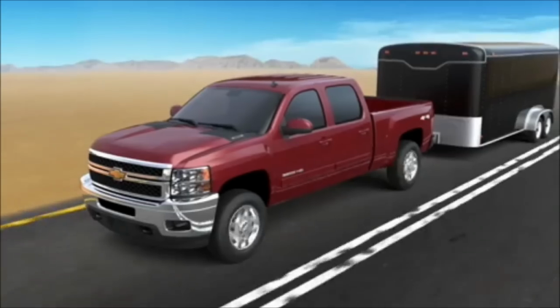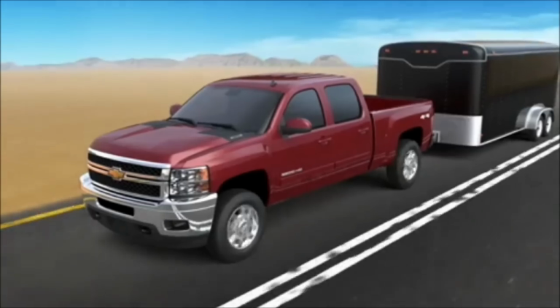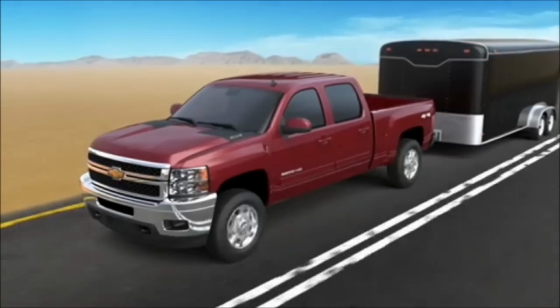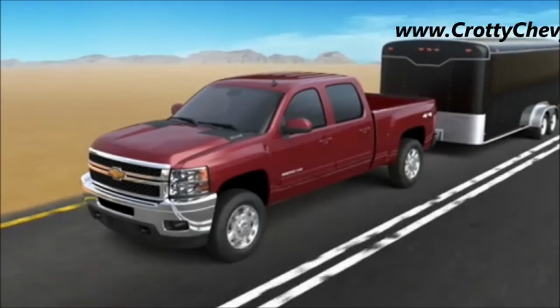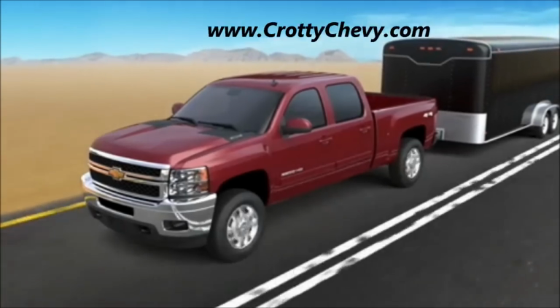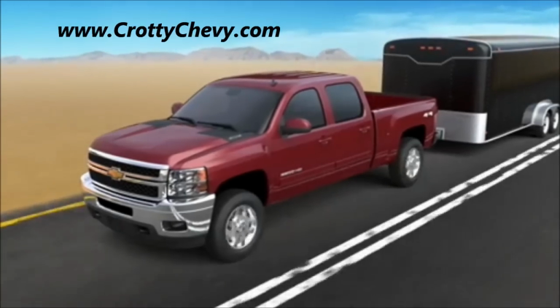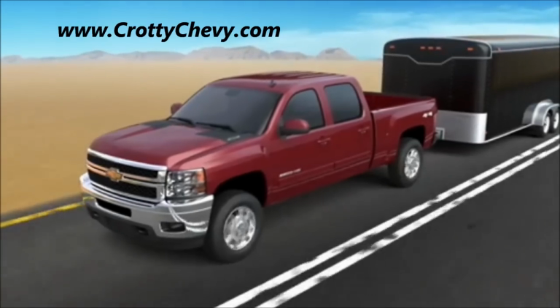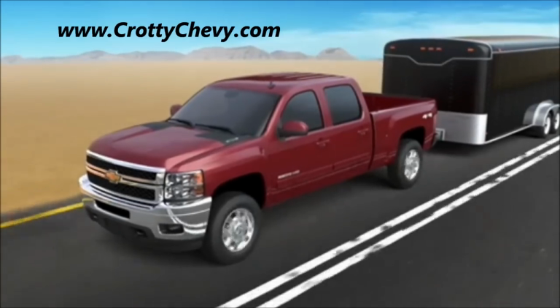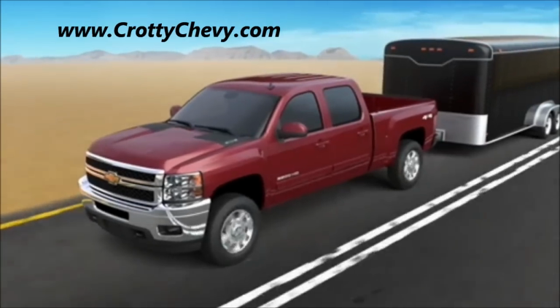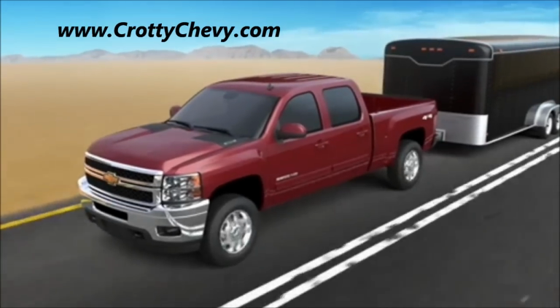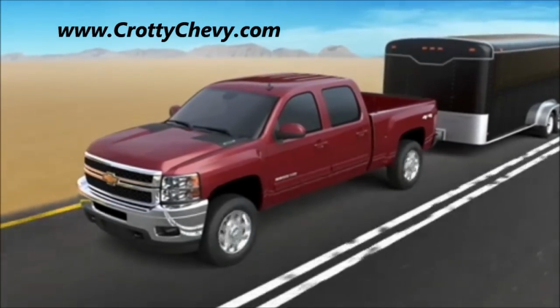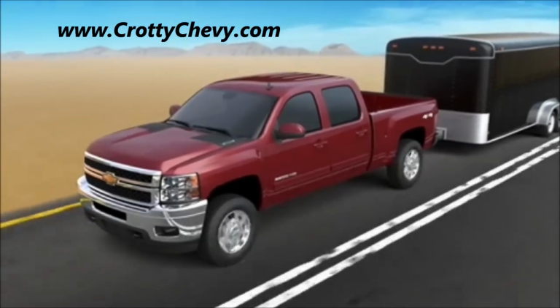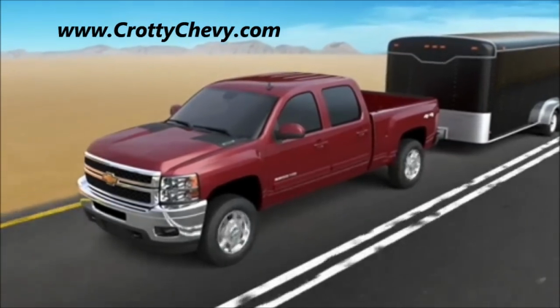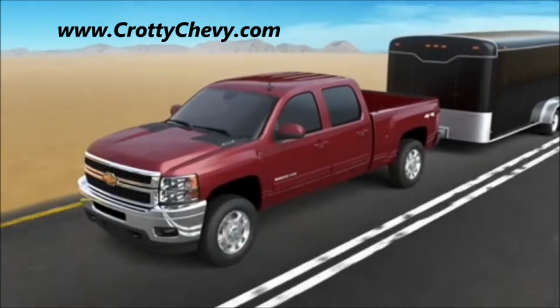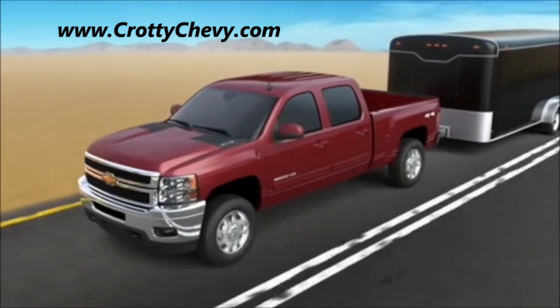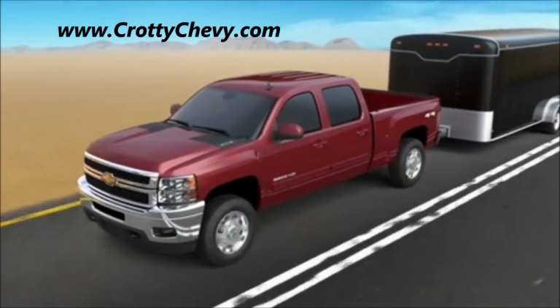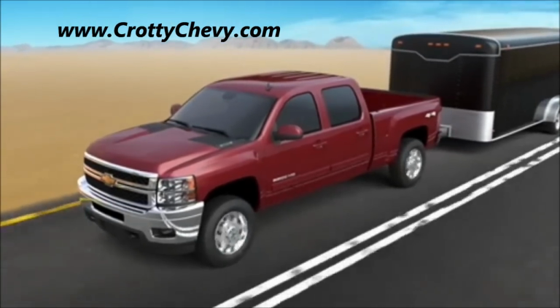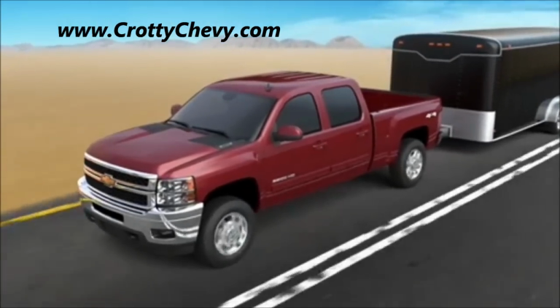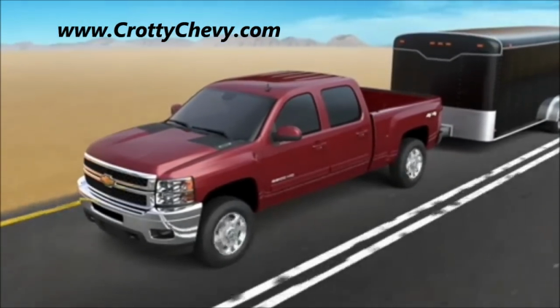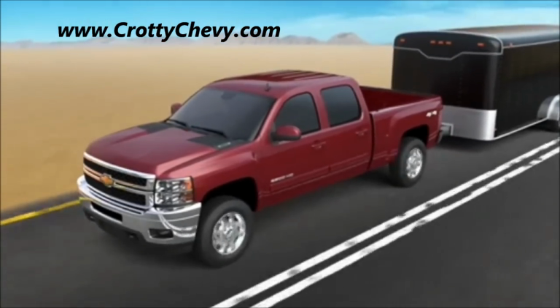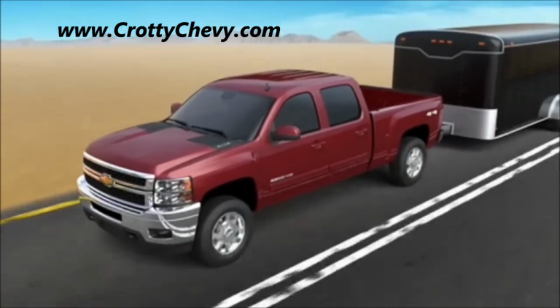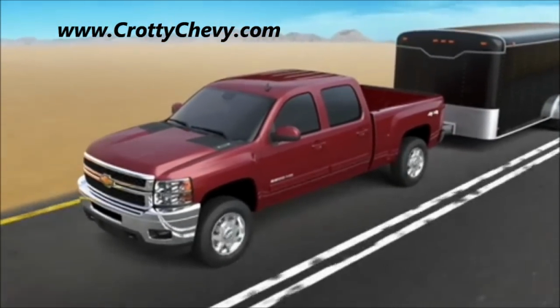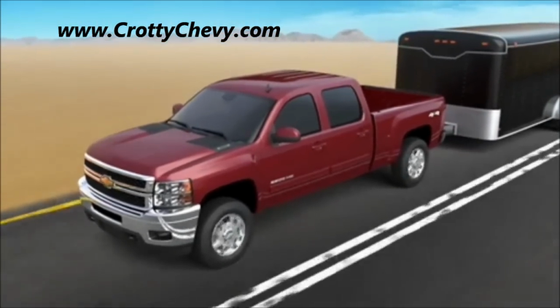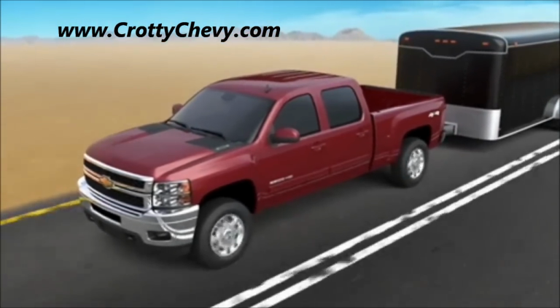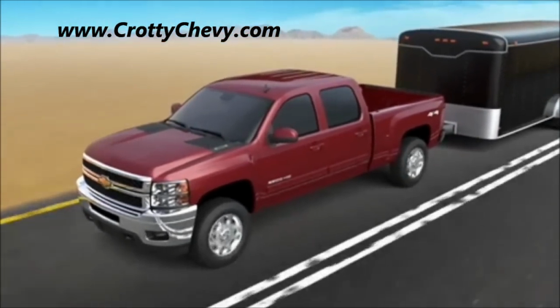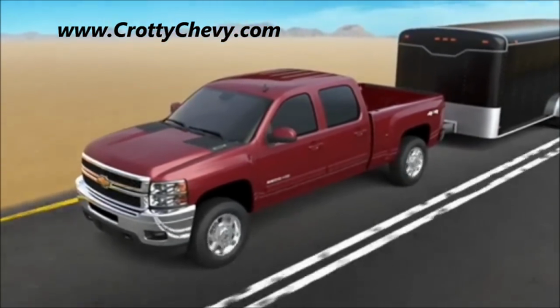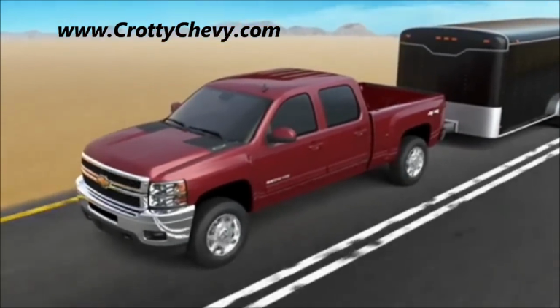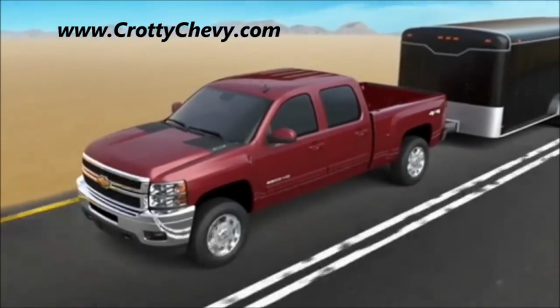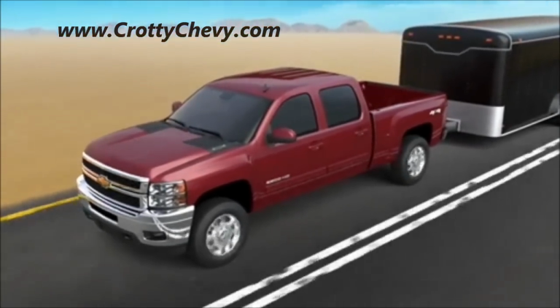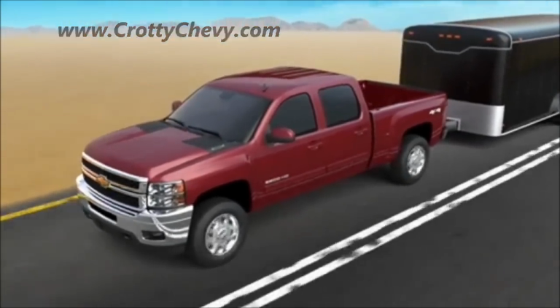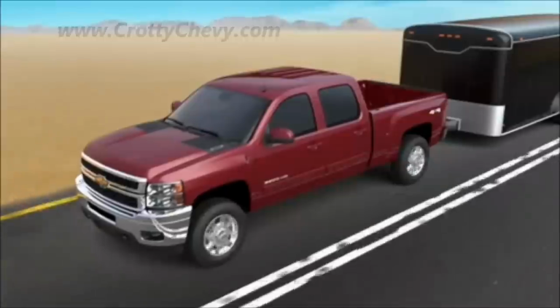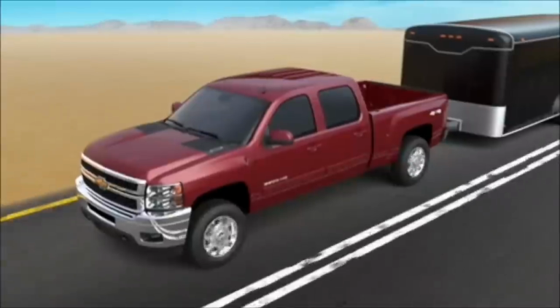This is just one more way Silverado helps you stay prepared for whatever life throws at you.